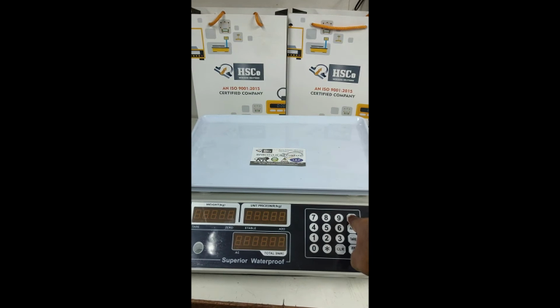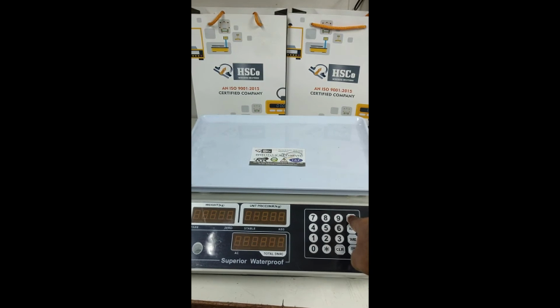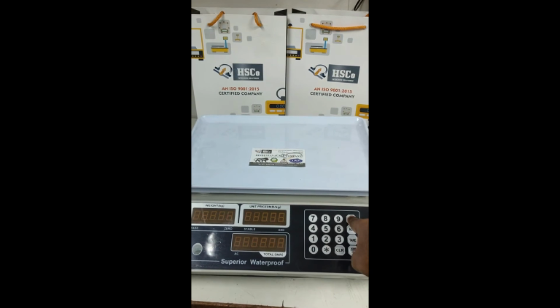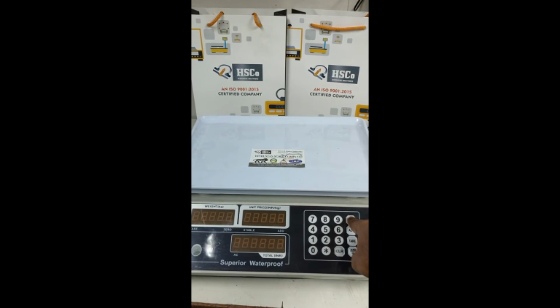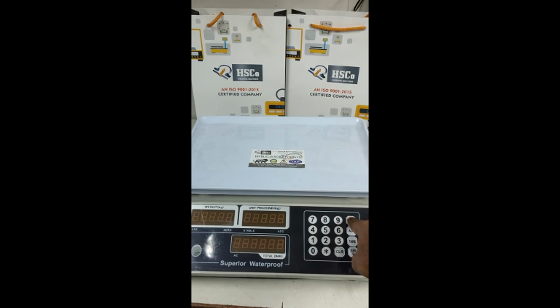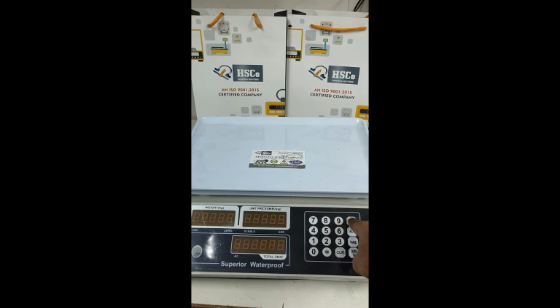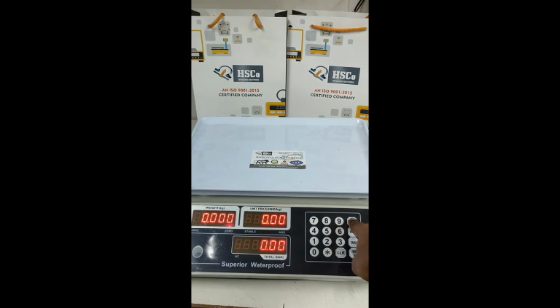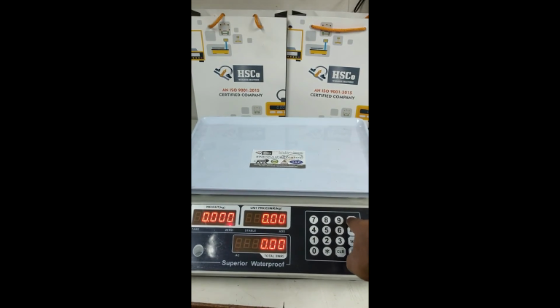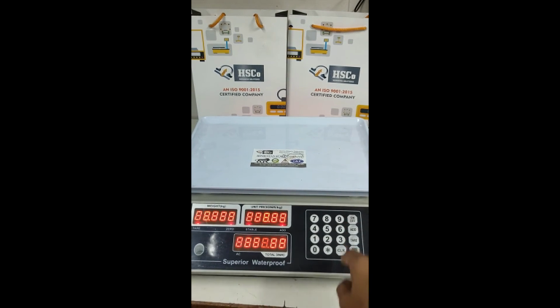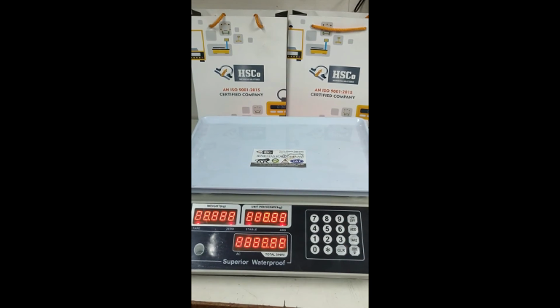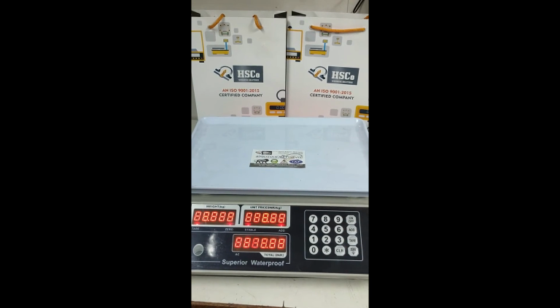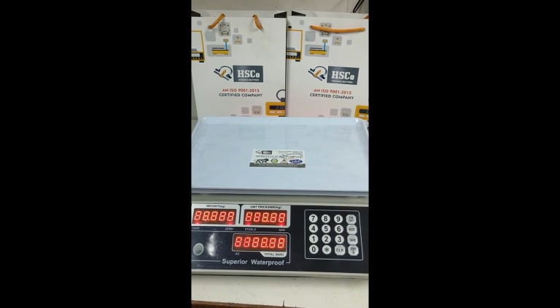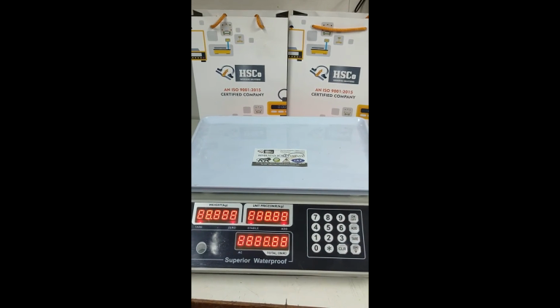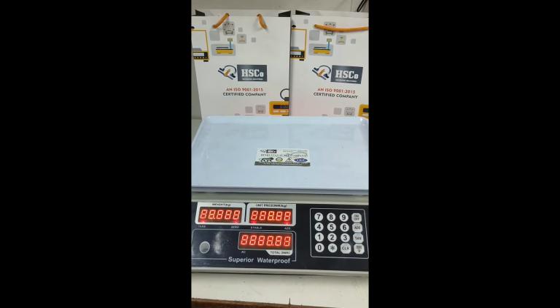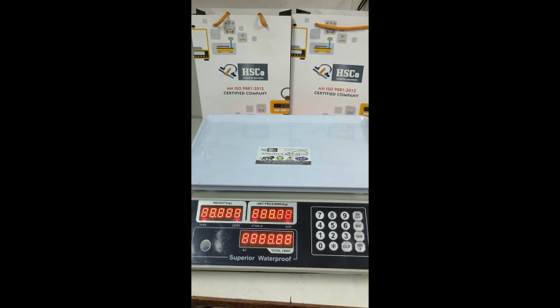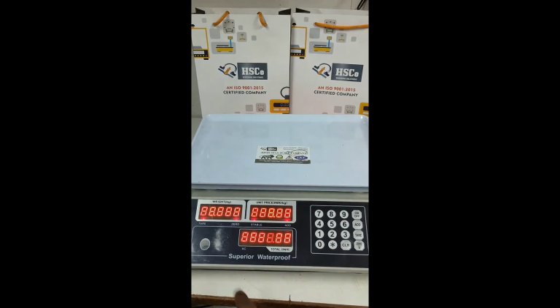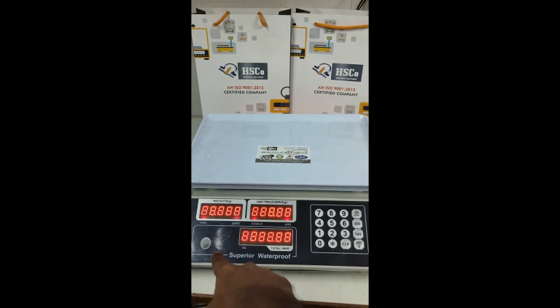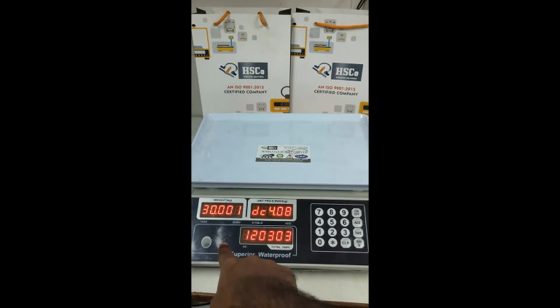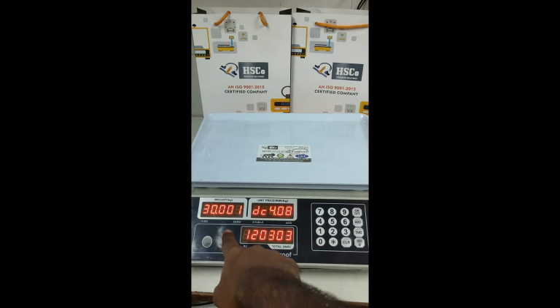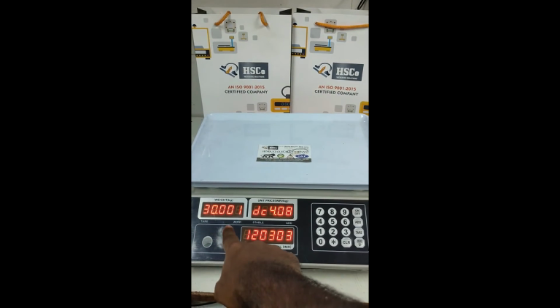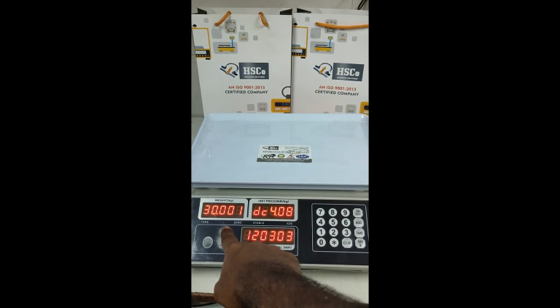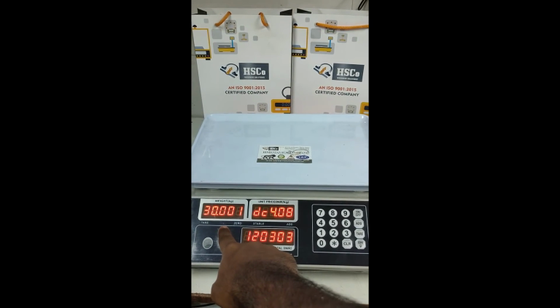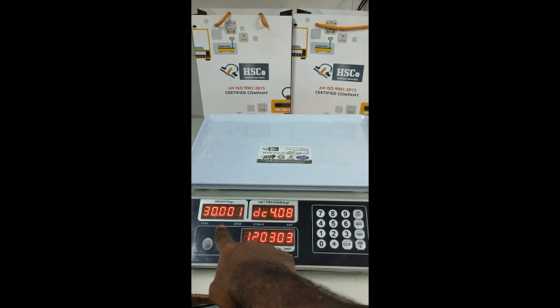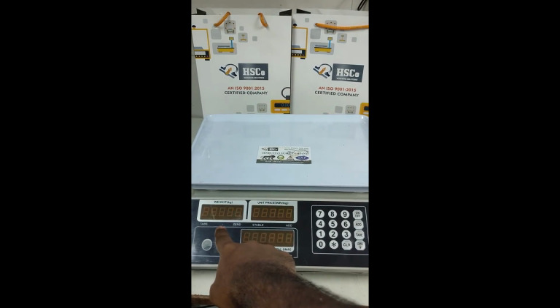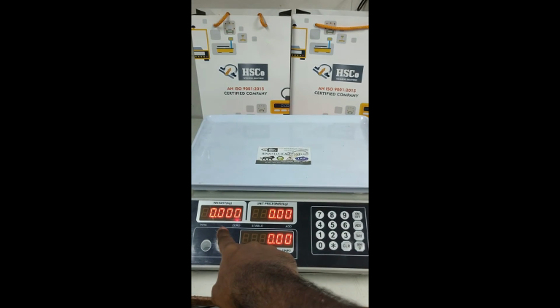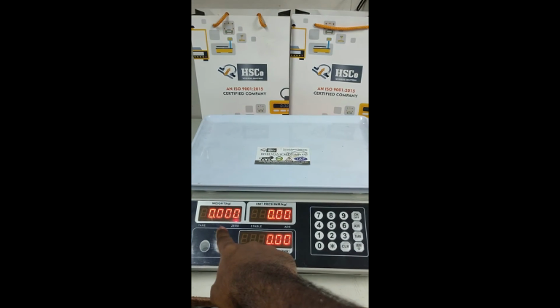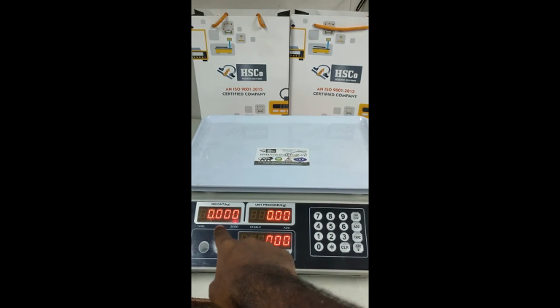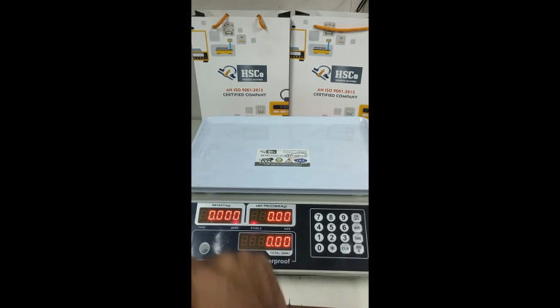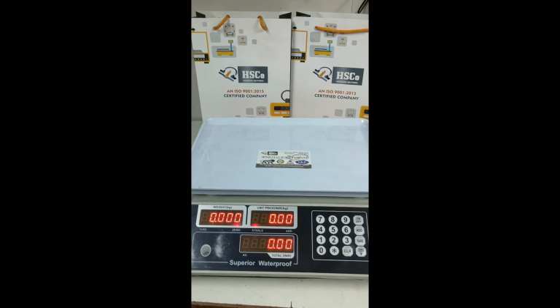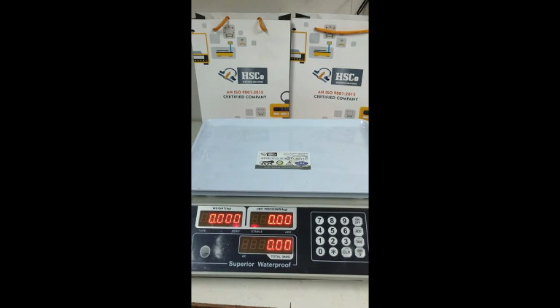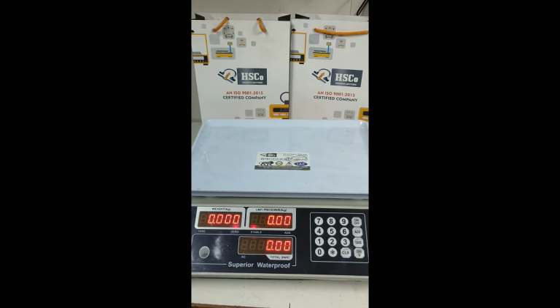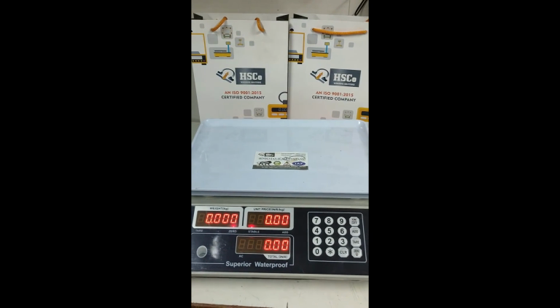Now if you switch on the scale again, you can see our capacity has changed to 30 kg.